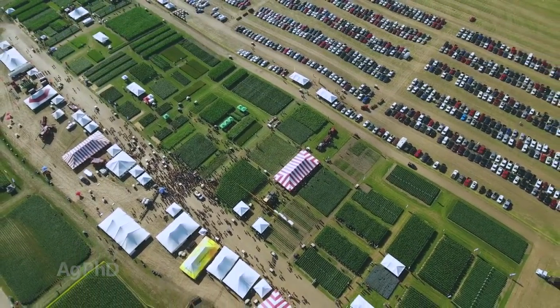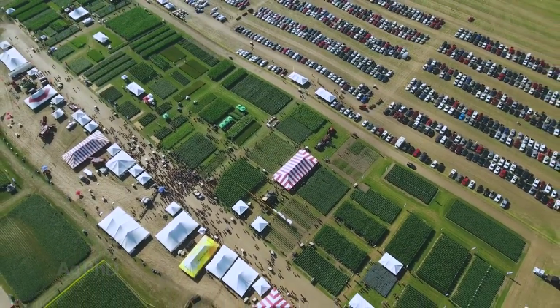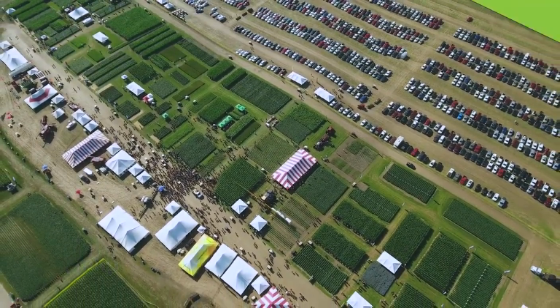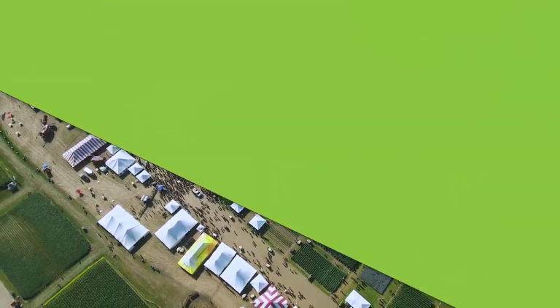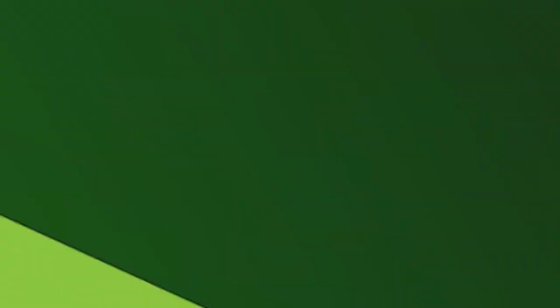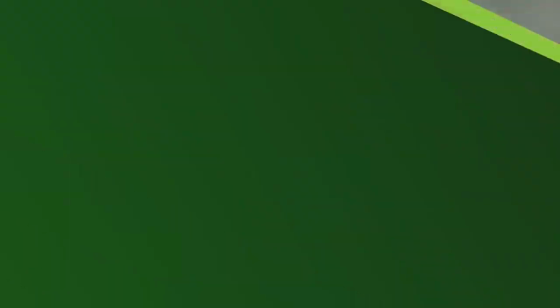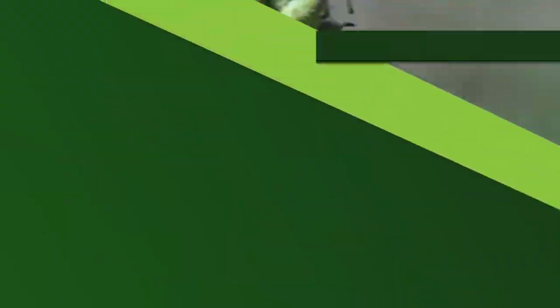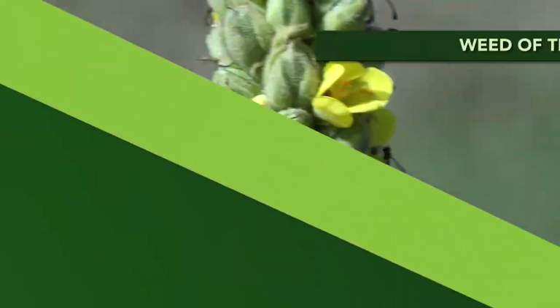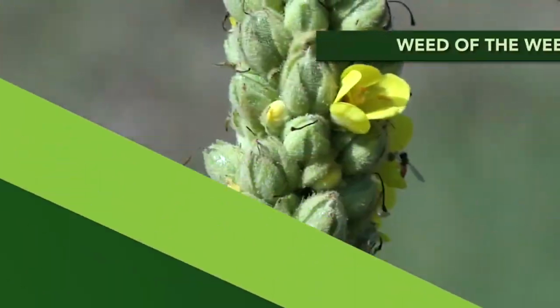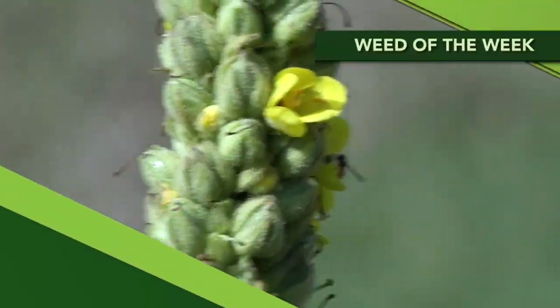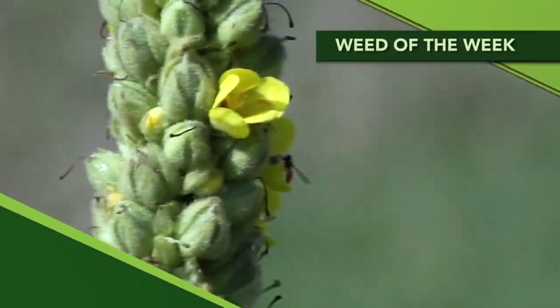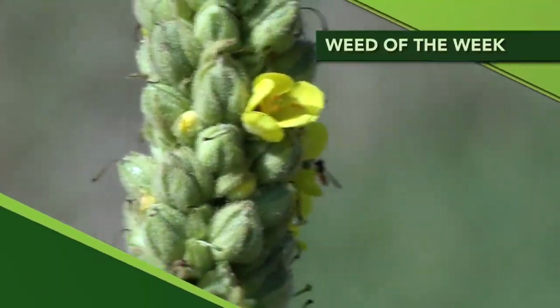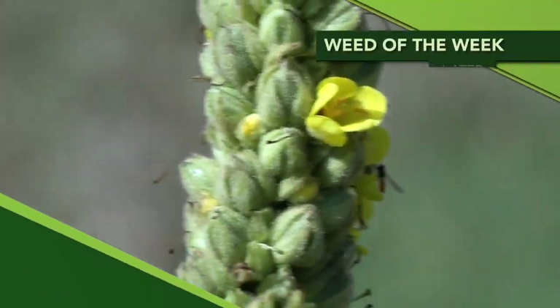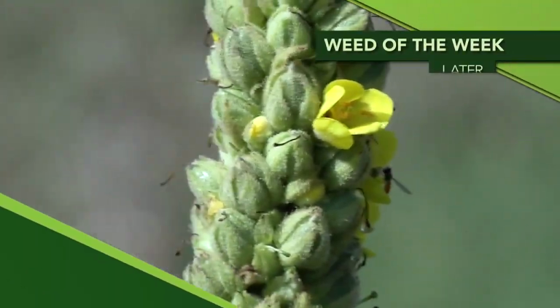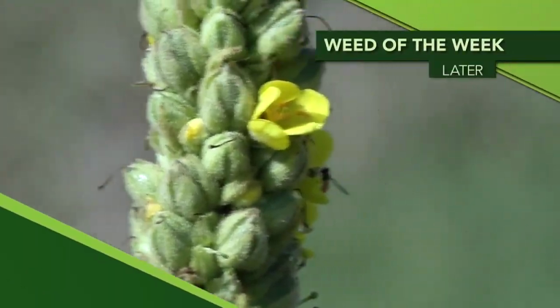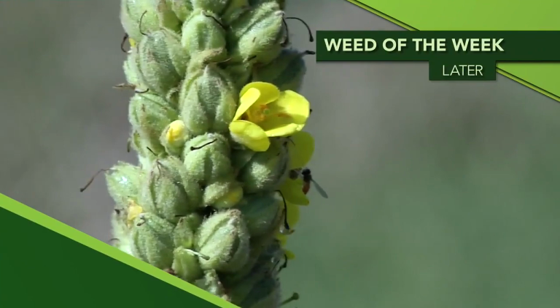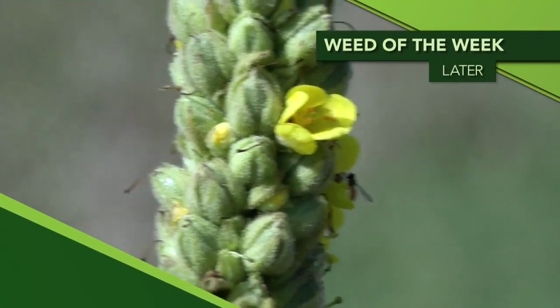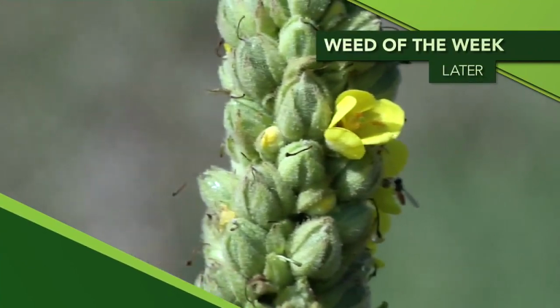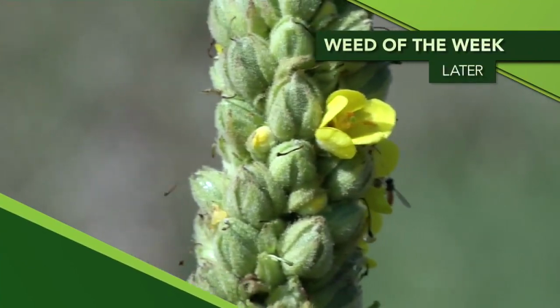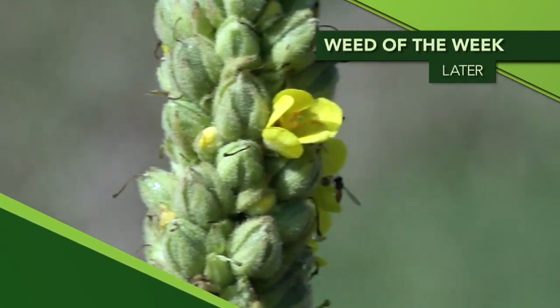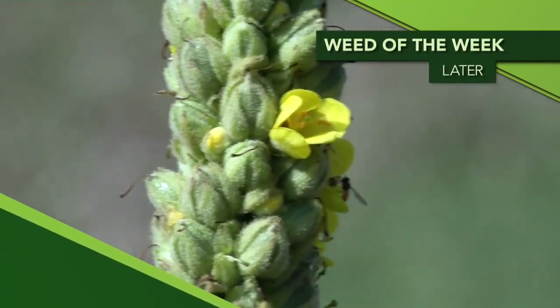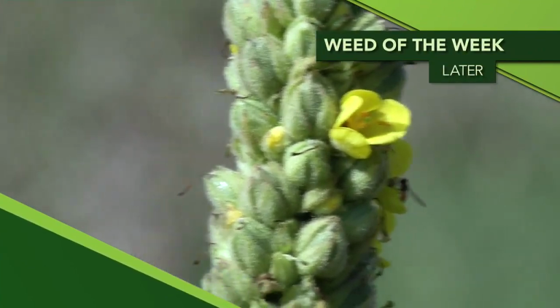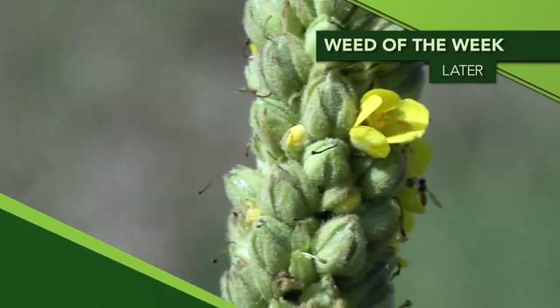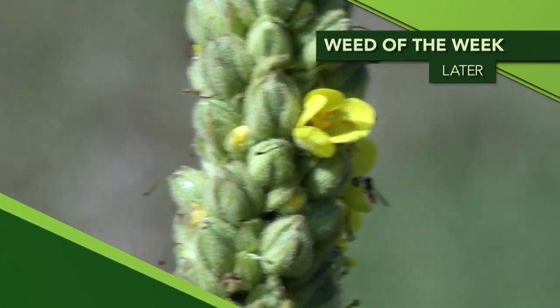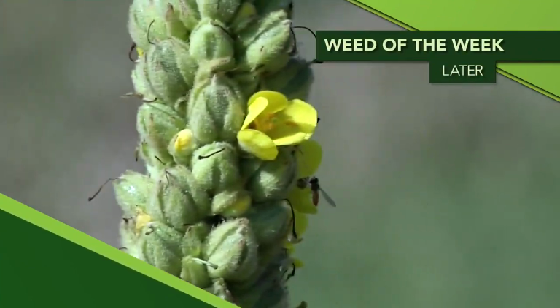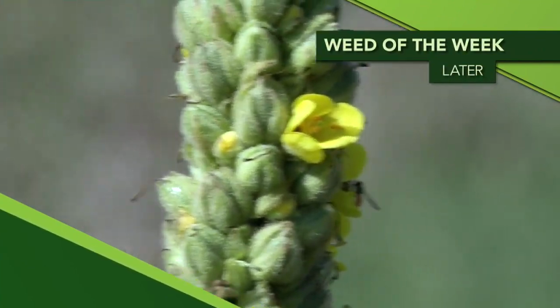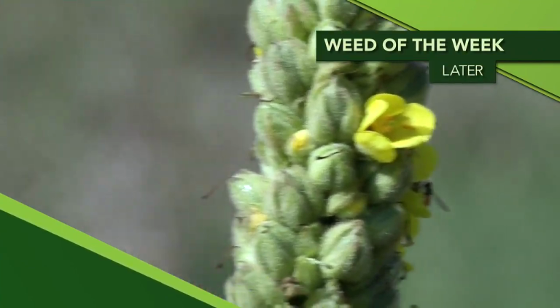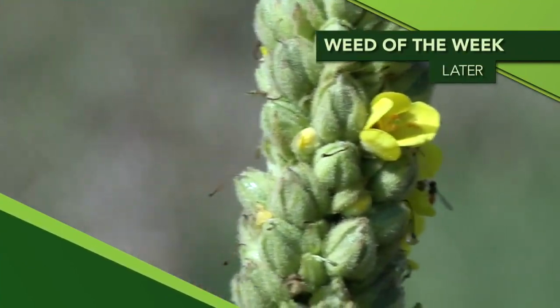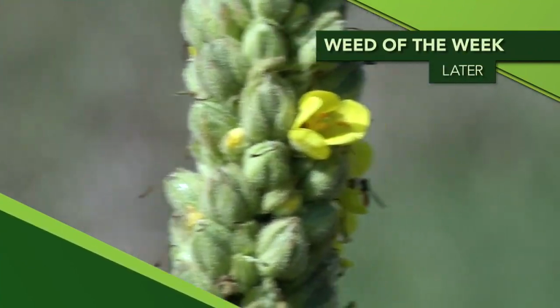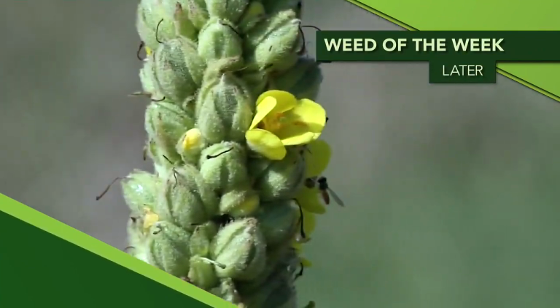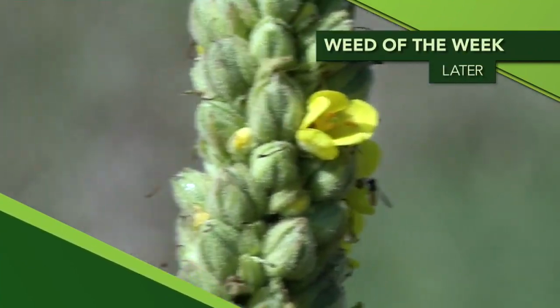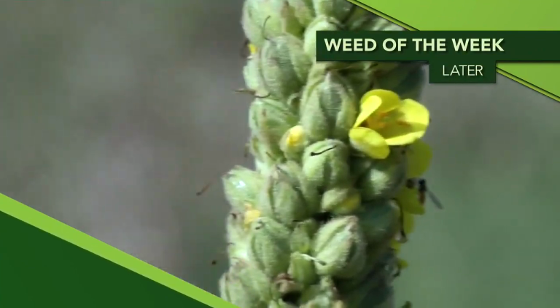One thing we hope you don't see at the Ag PhD Field Day is our Weed of the Week. Can you identify this week's weed?